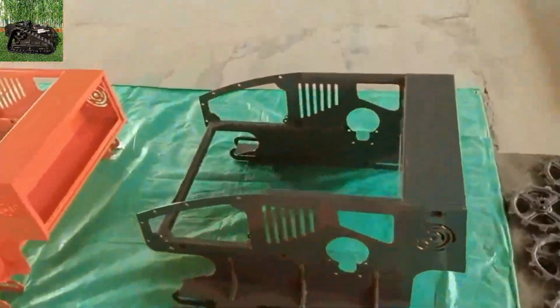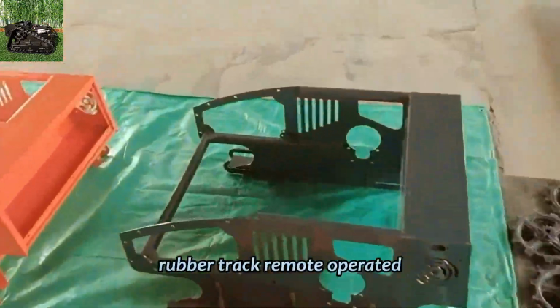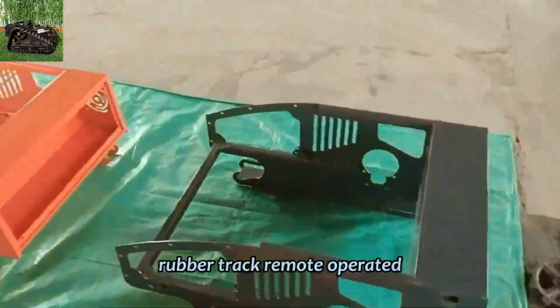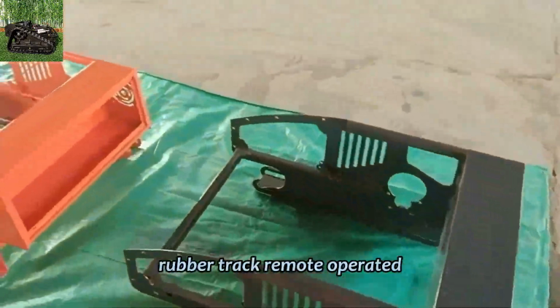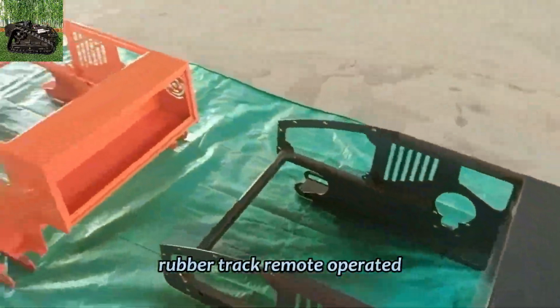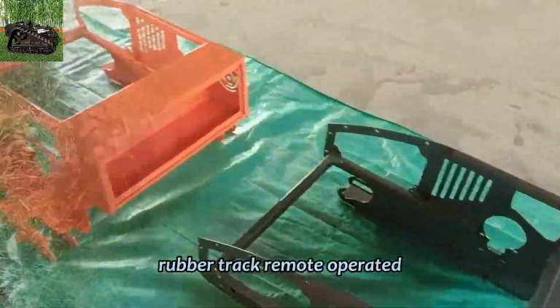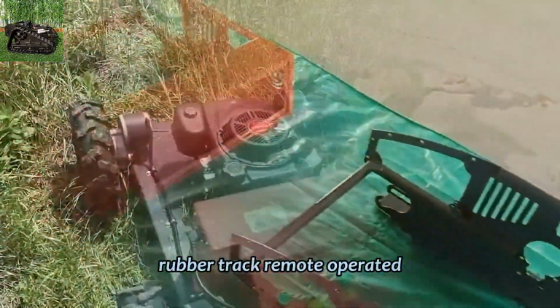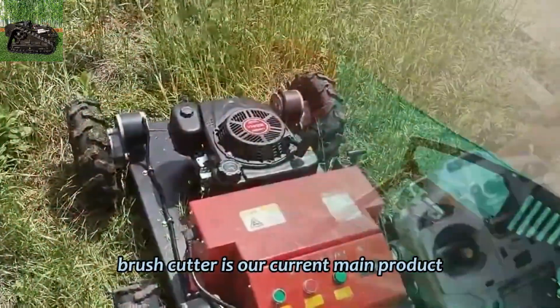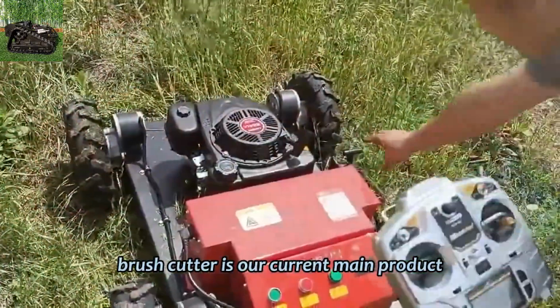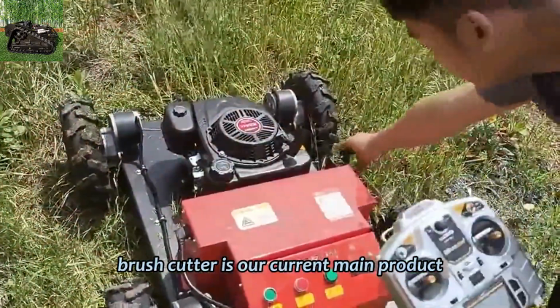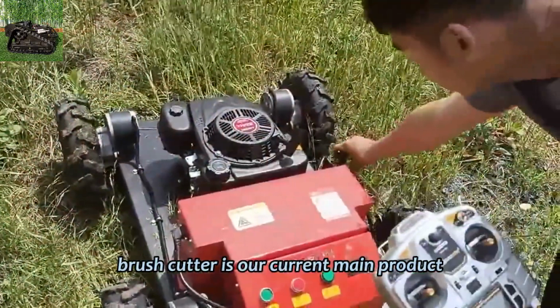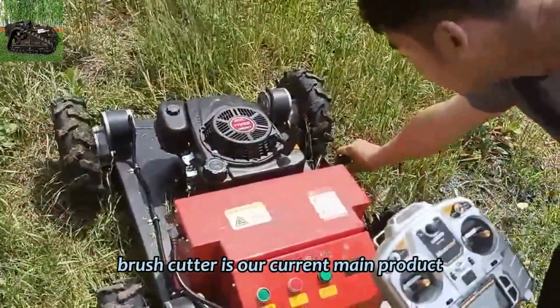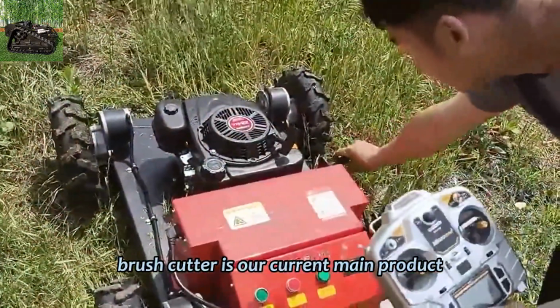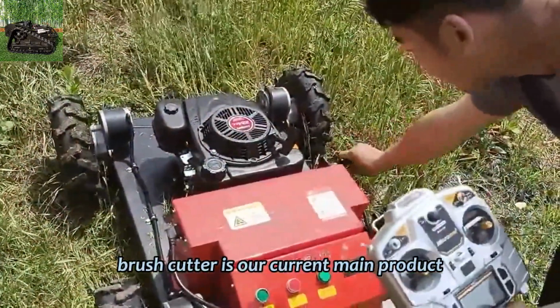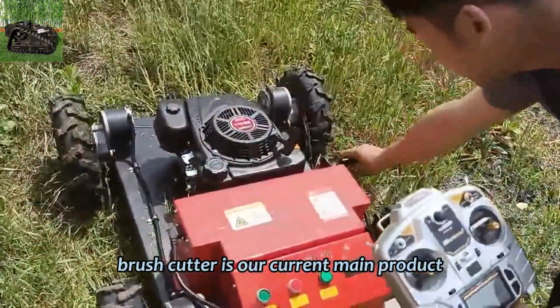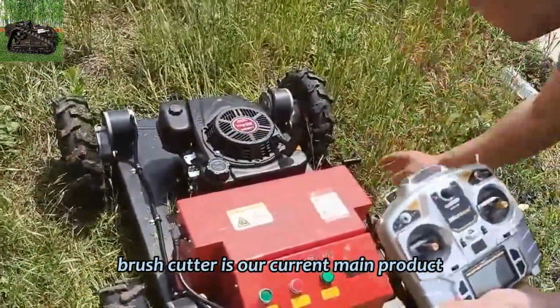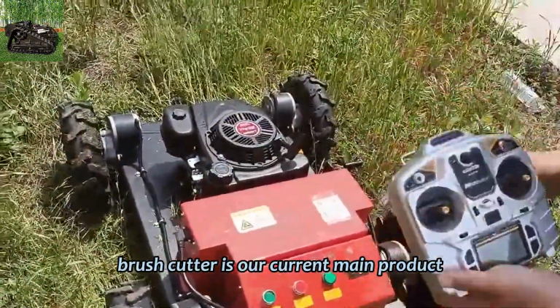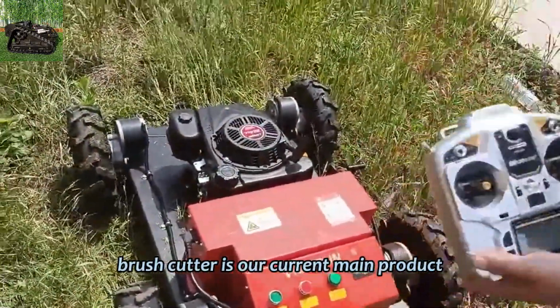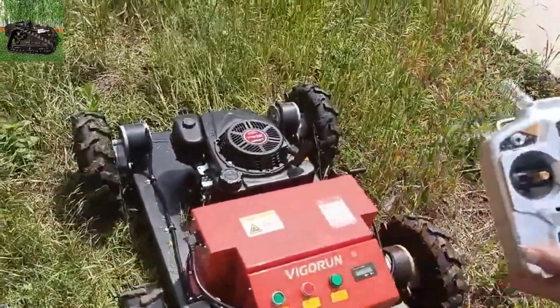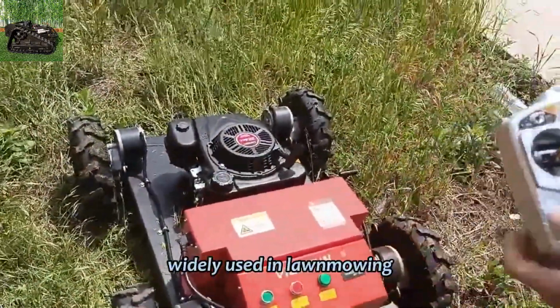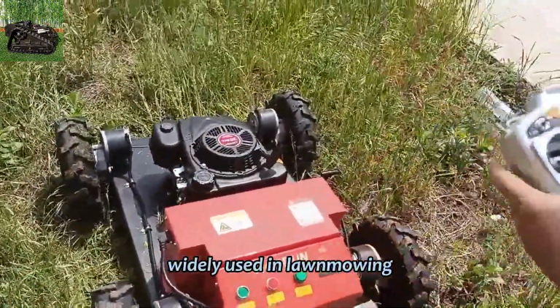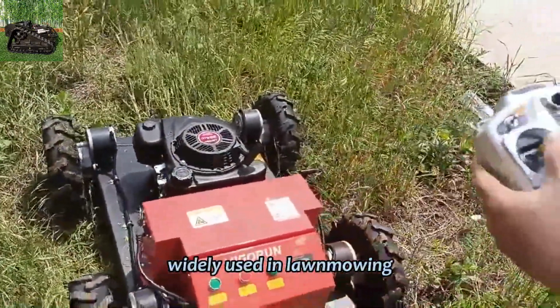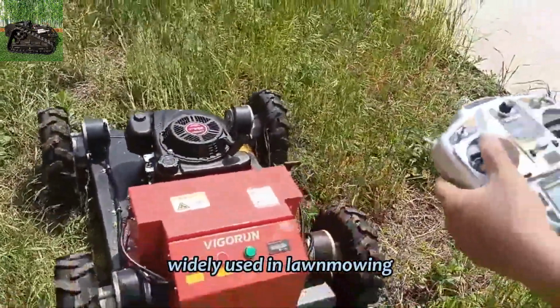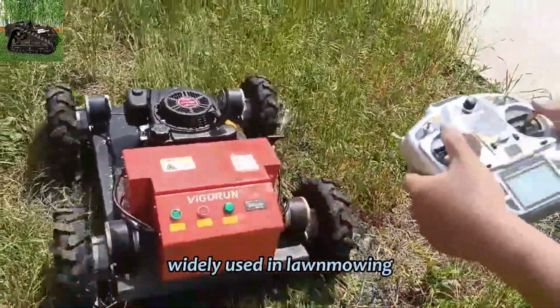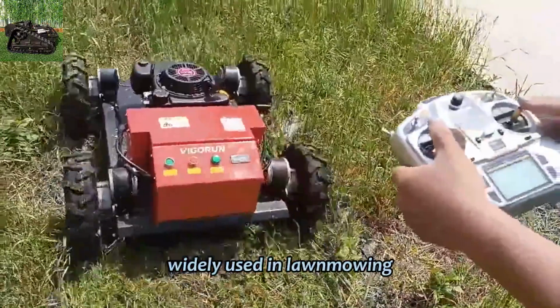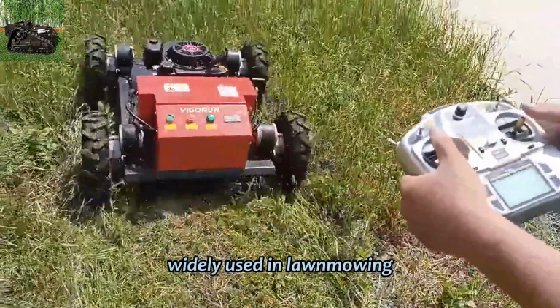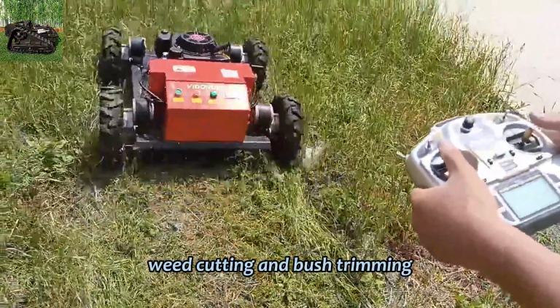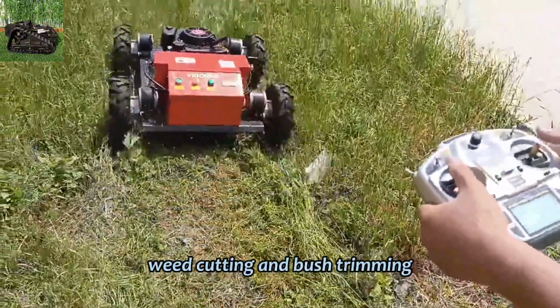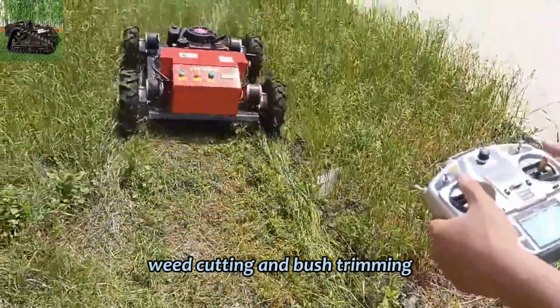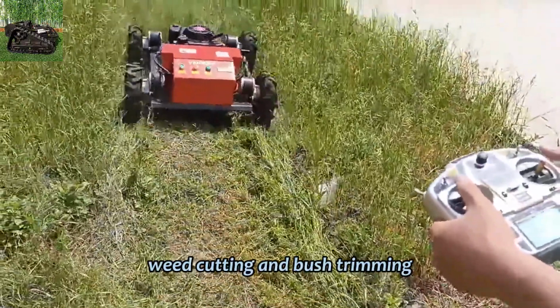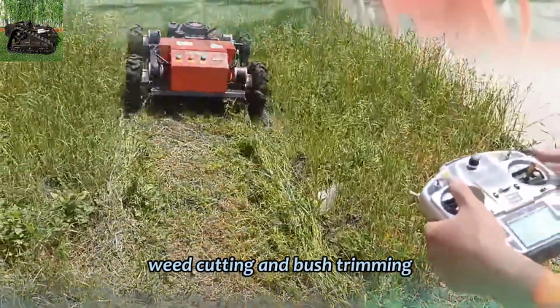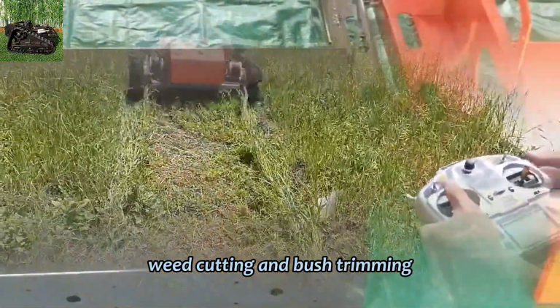Rubber Track Remote Operated Brush Cutter is our current main product, widely used in lawnmowing, weed cutting, and bush trimming.